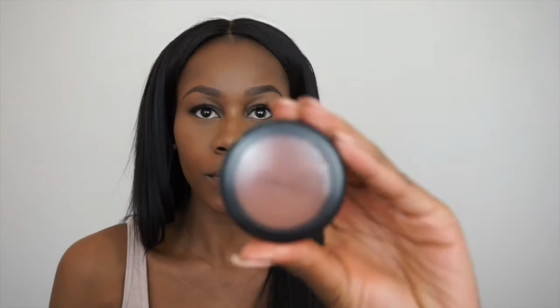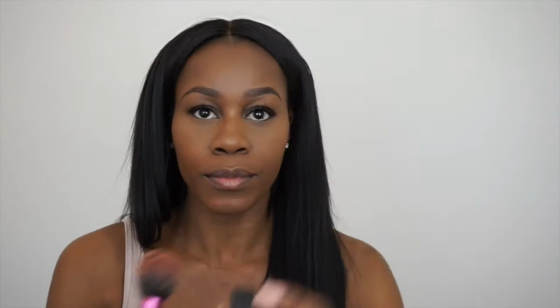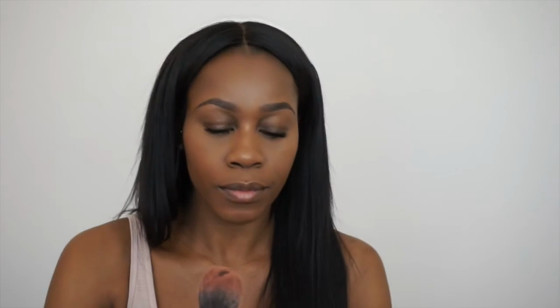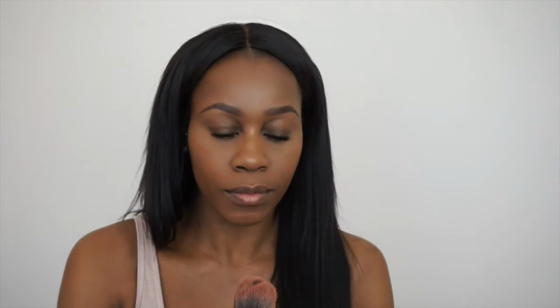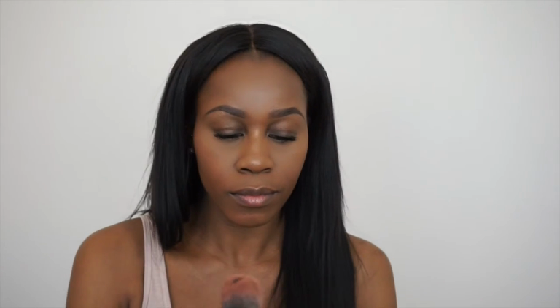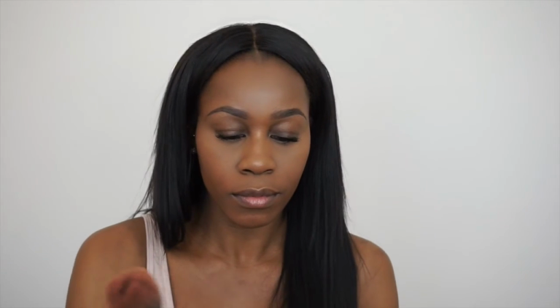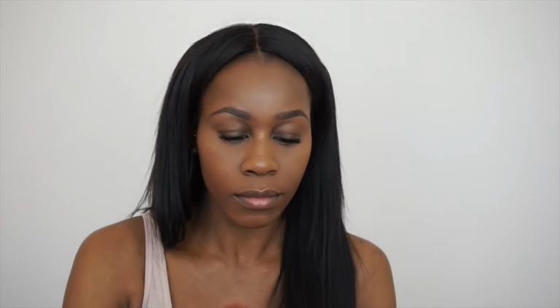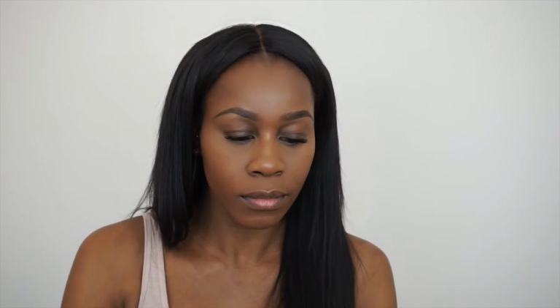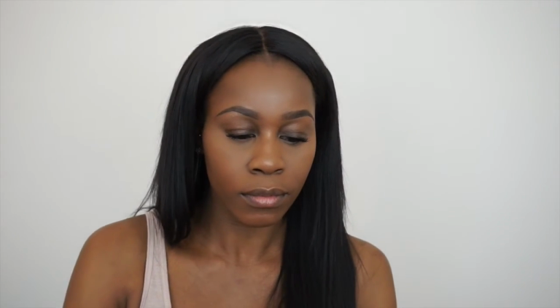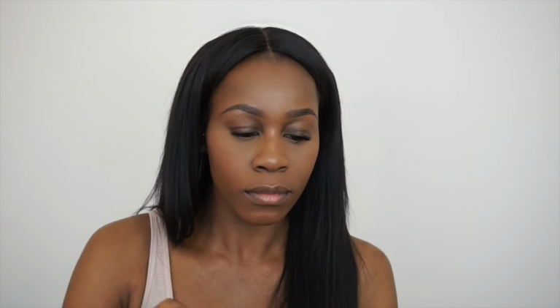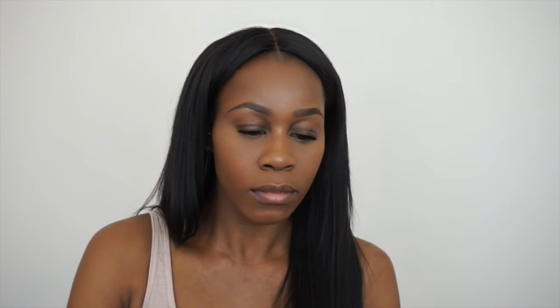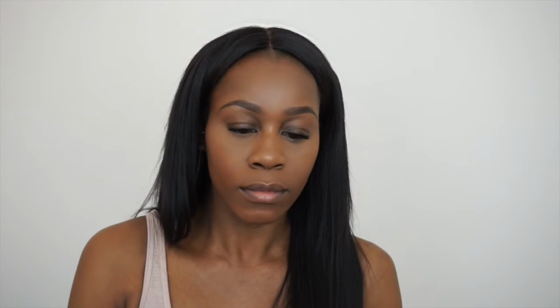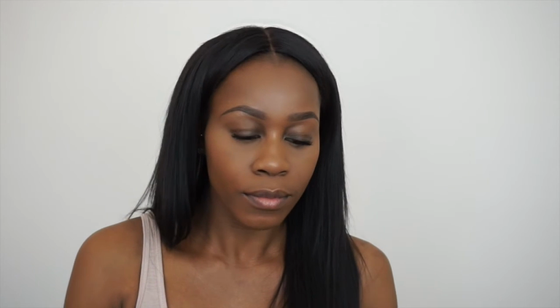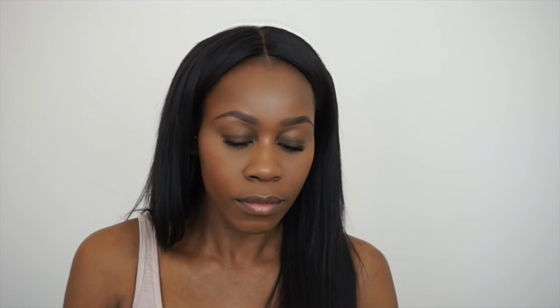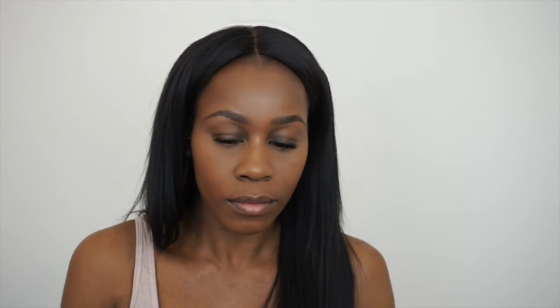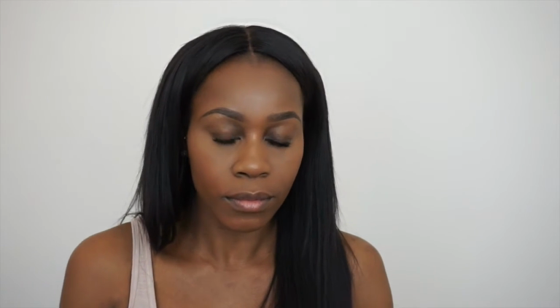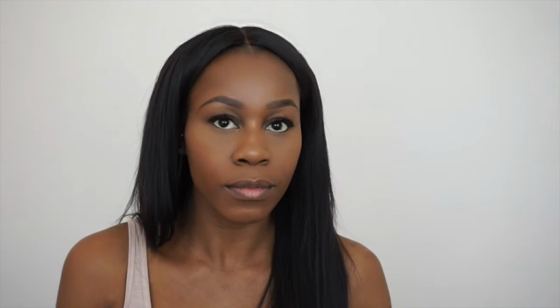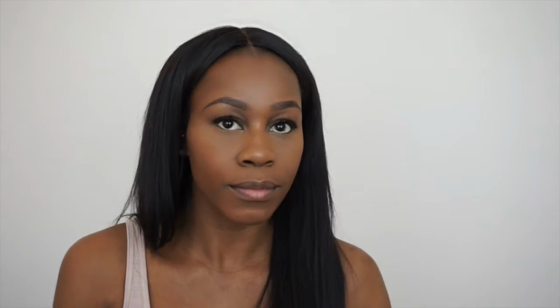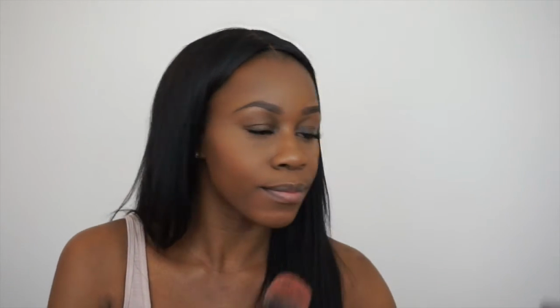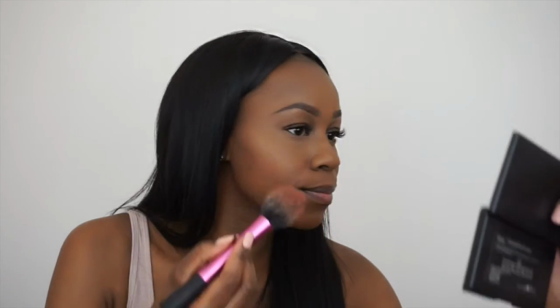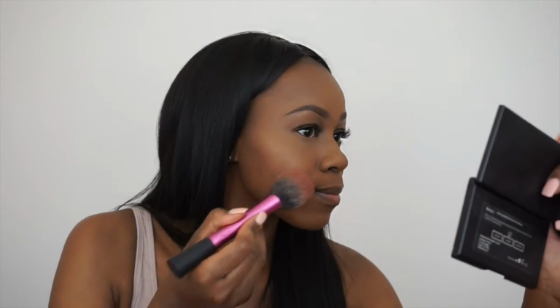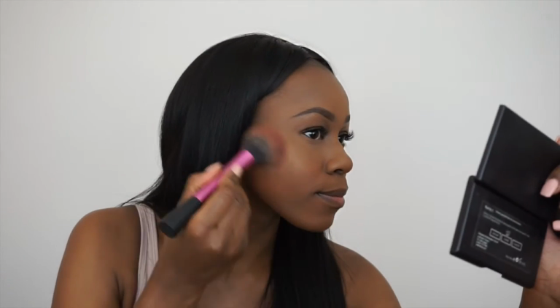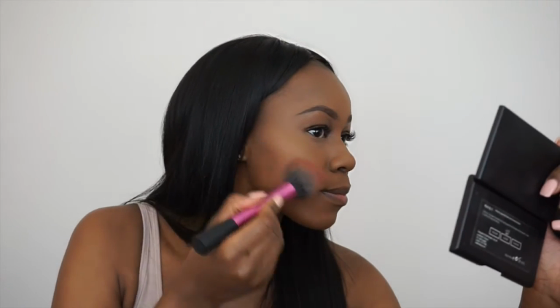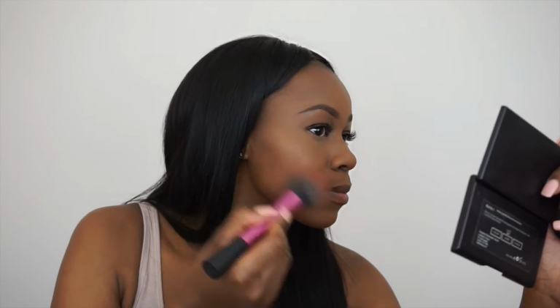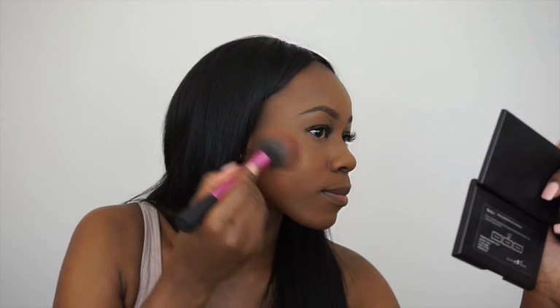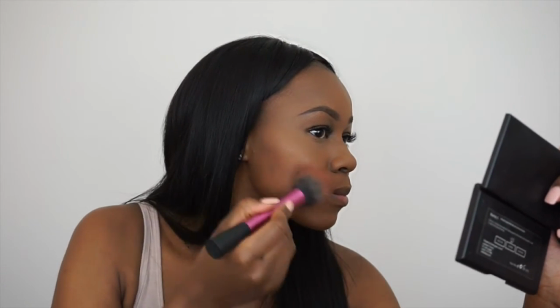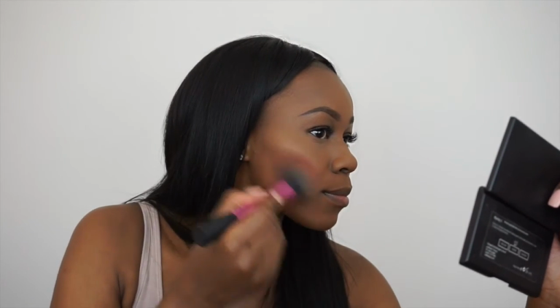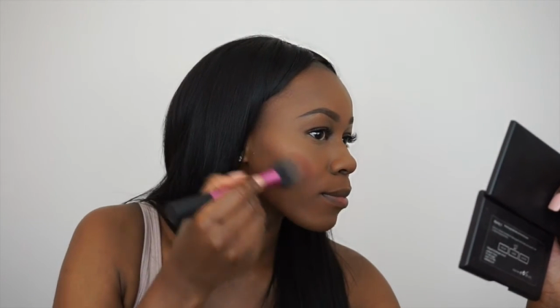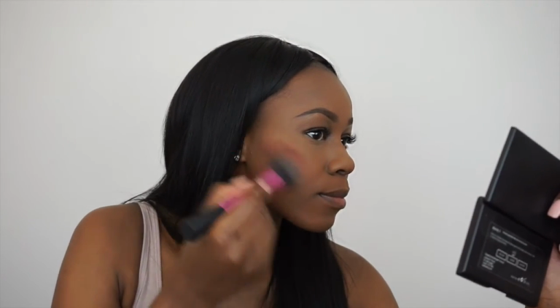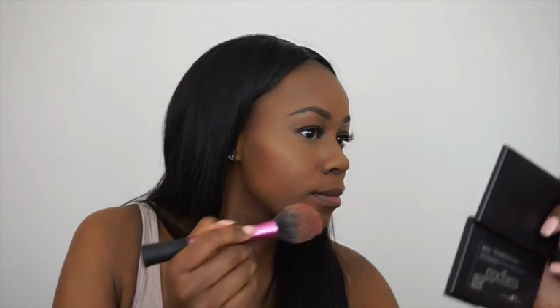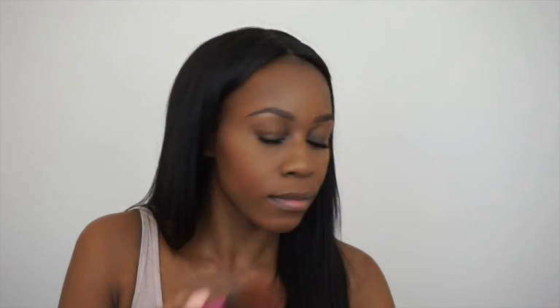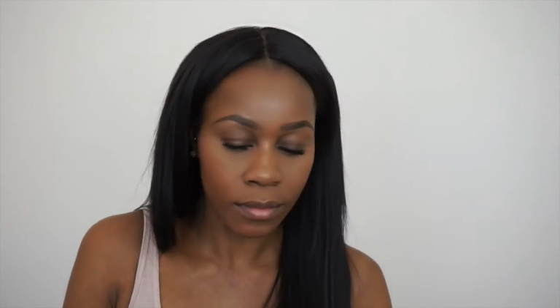To bring some colour to my face, I apply my blusher in the shade Sweet as Cocoa by MAC to the apples of my cheeks.